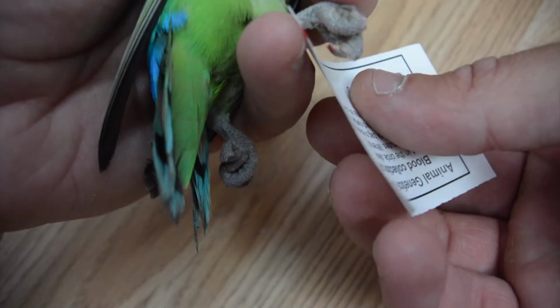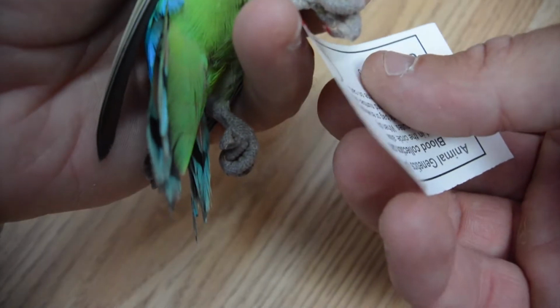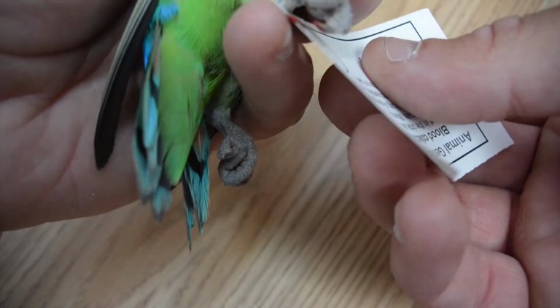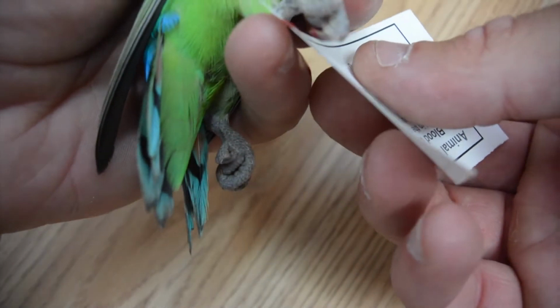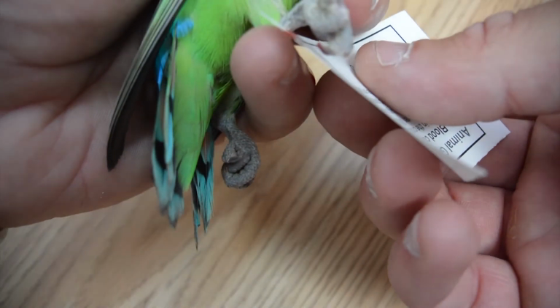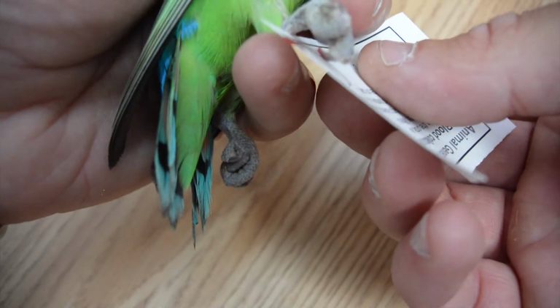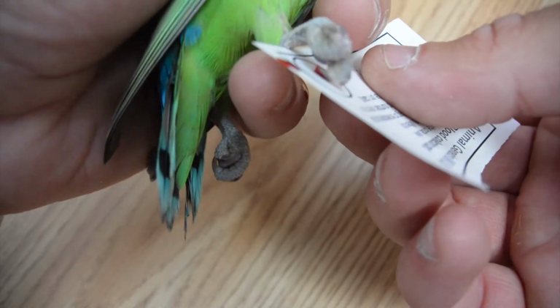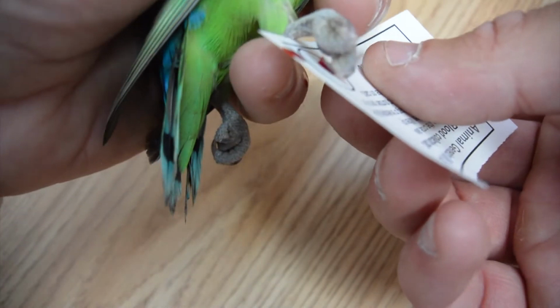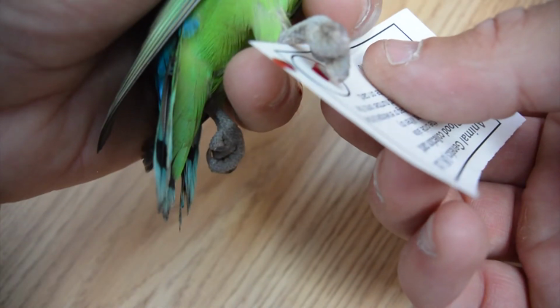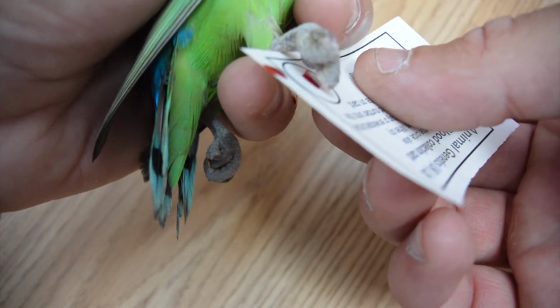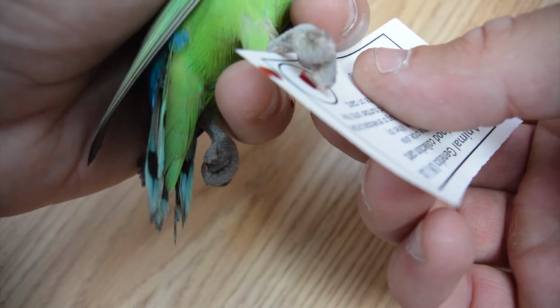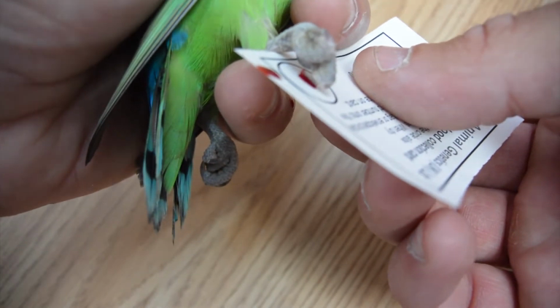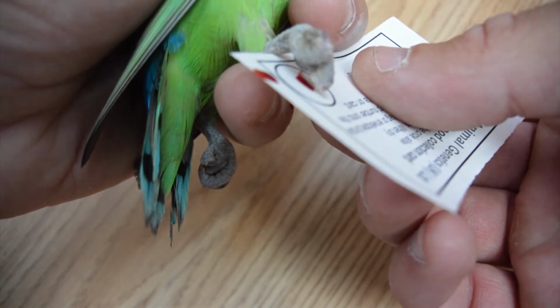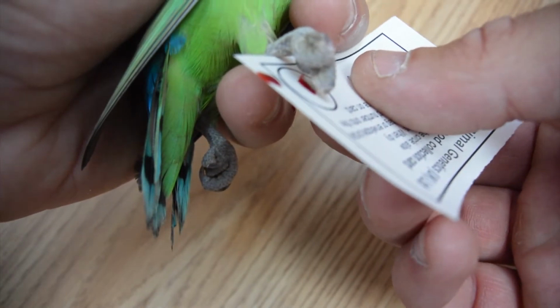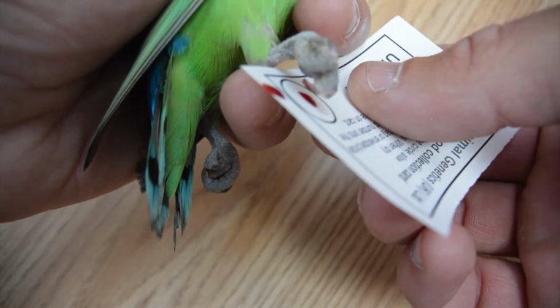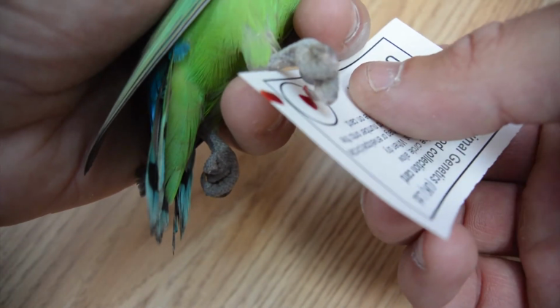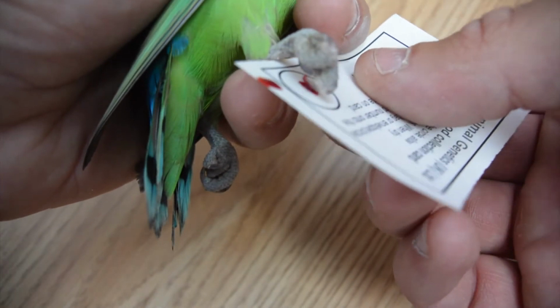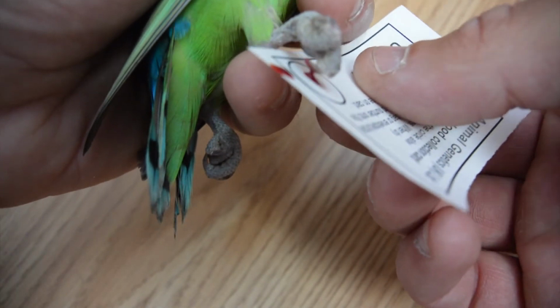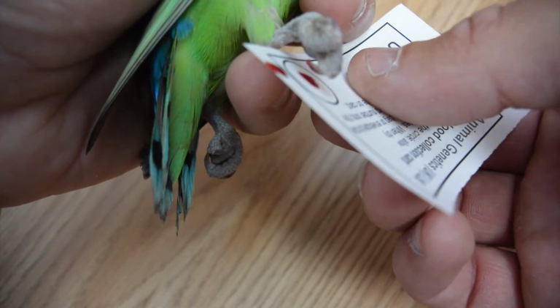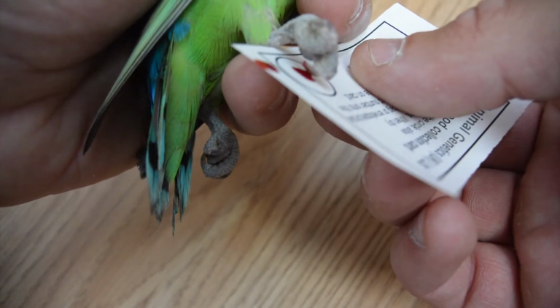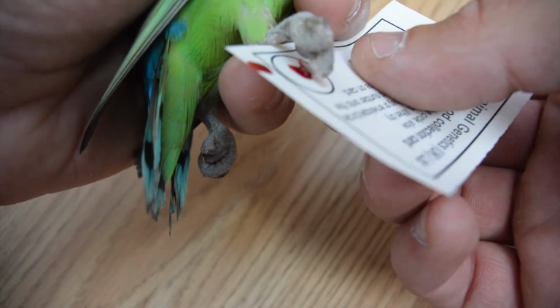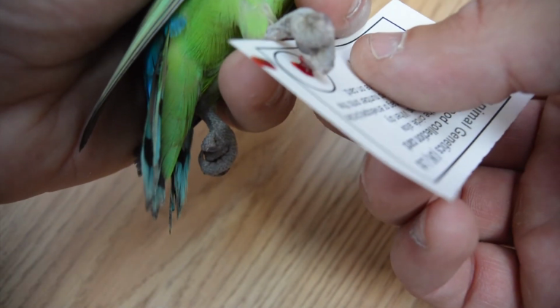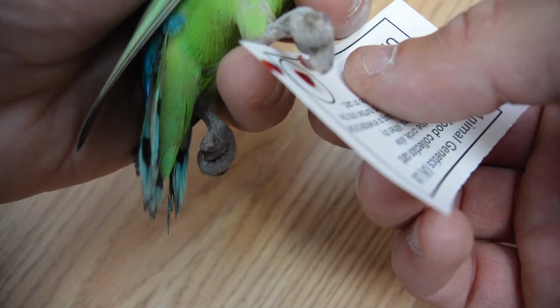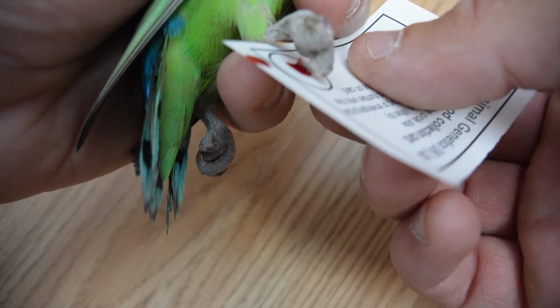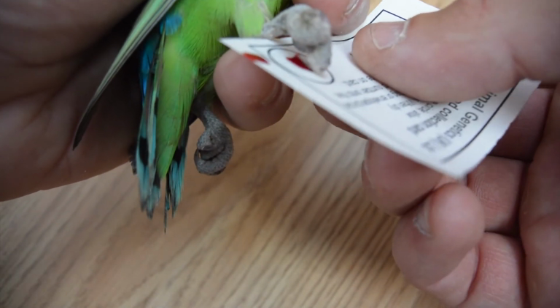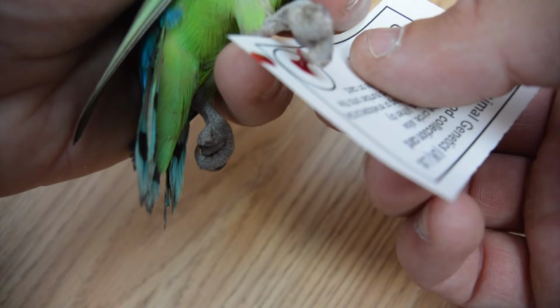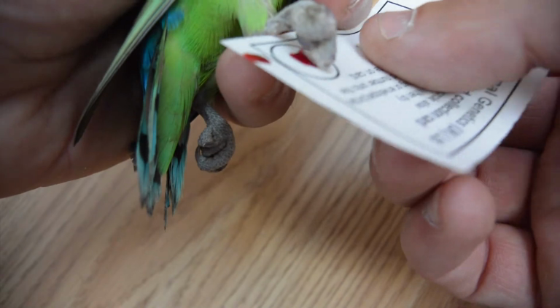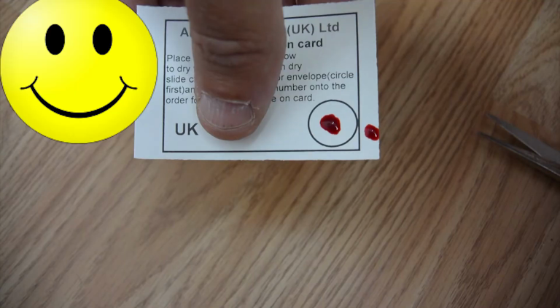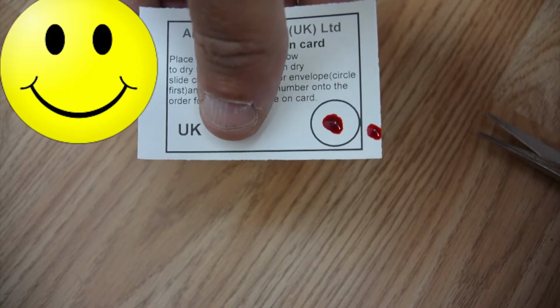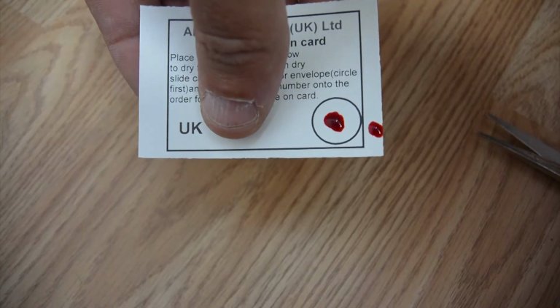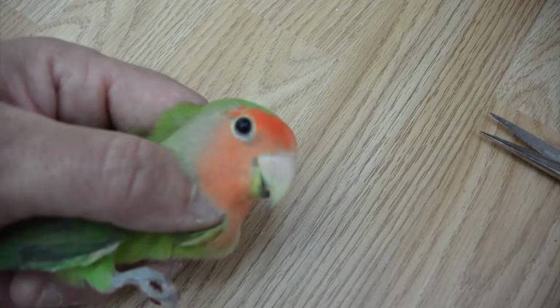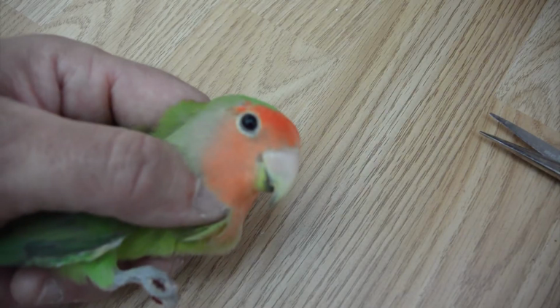So we're just going to pop a tiny bit of this blood in the middle of our blue card. That's it.